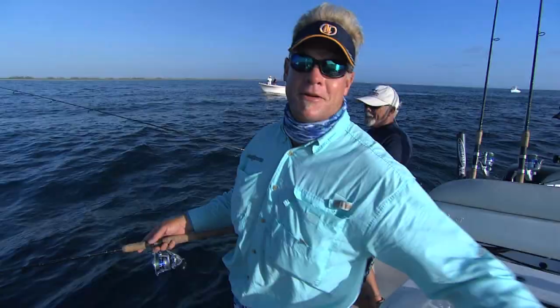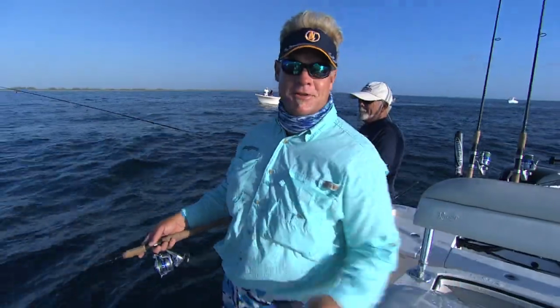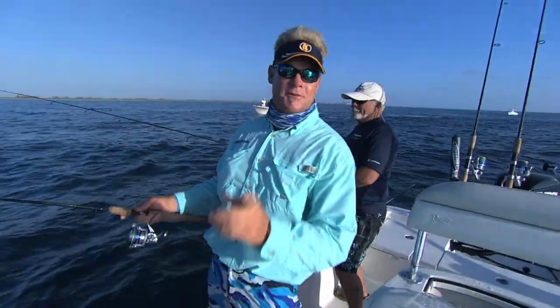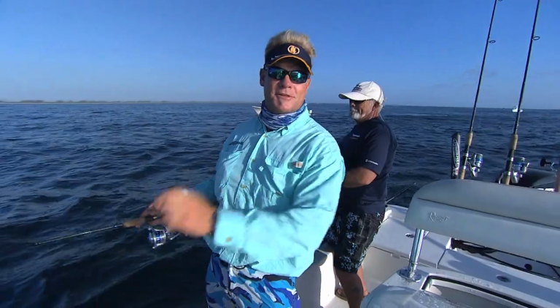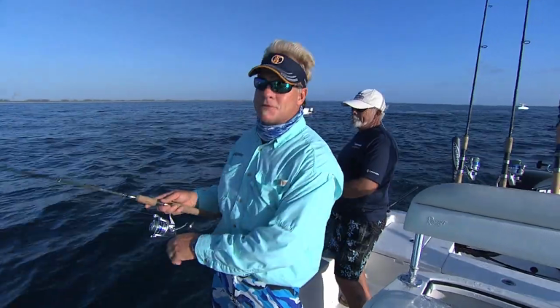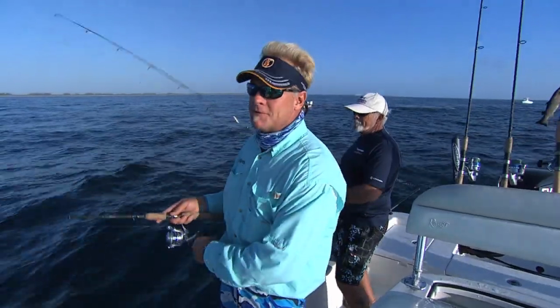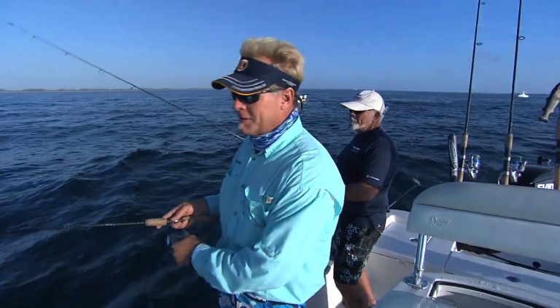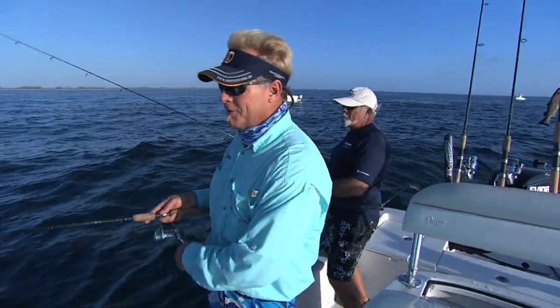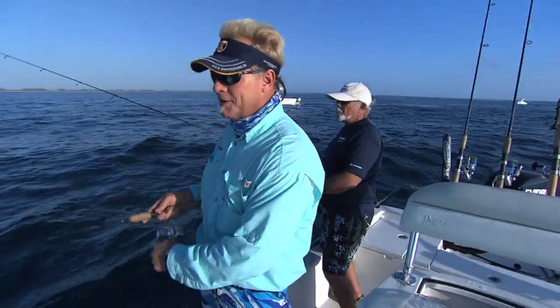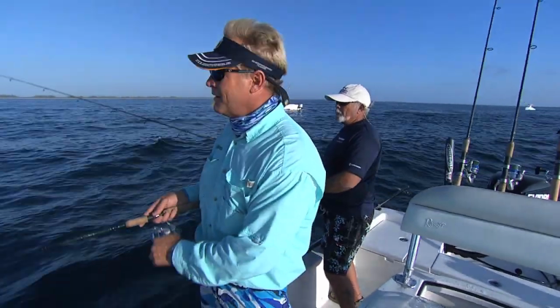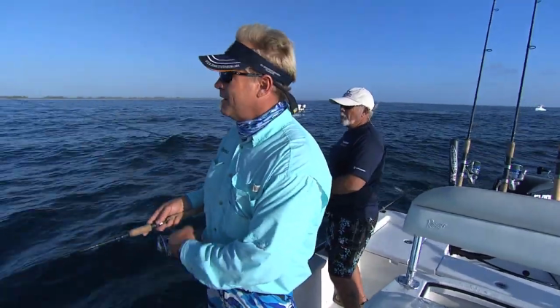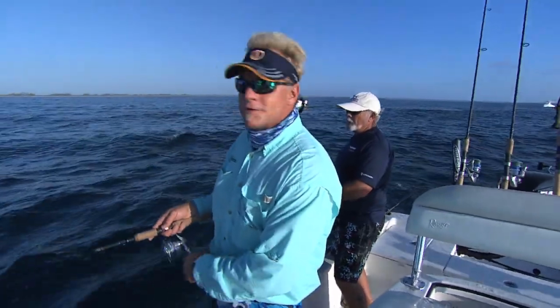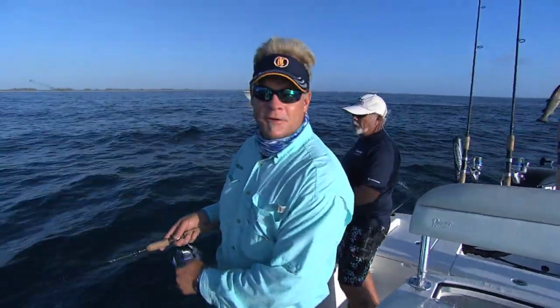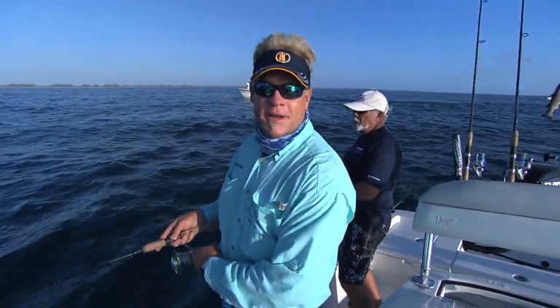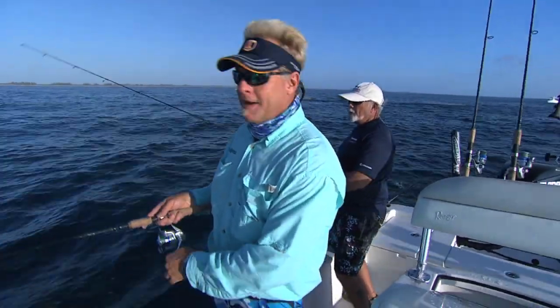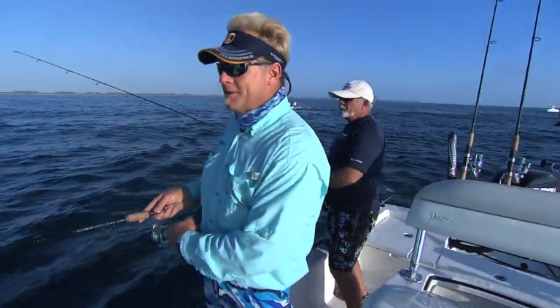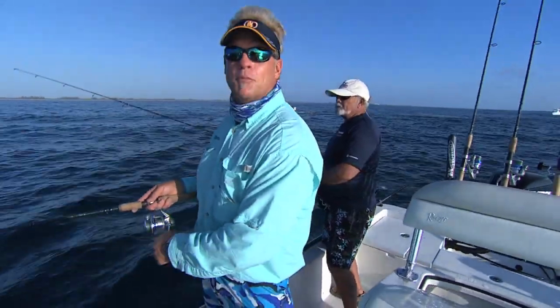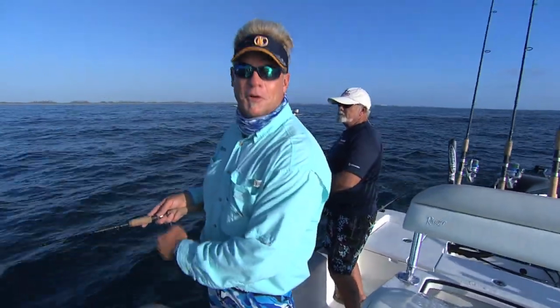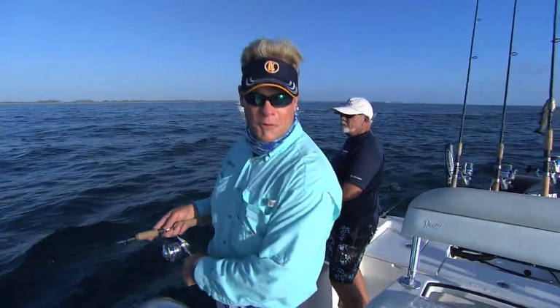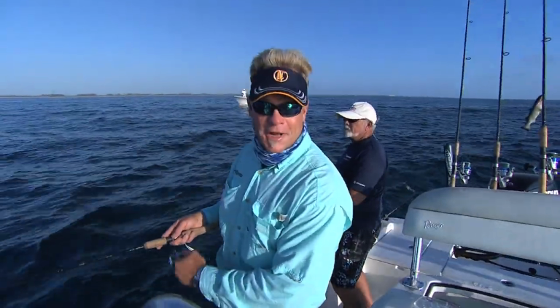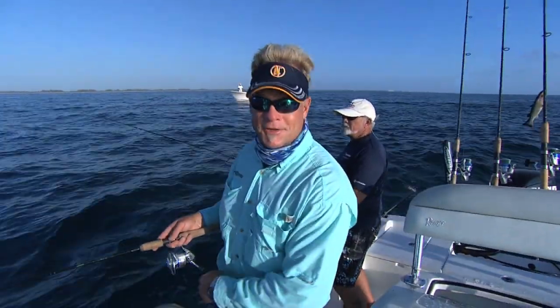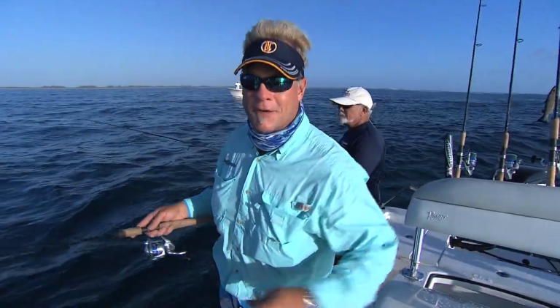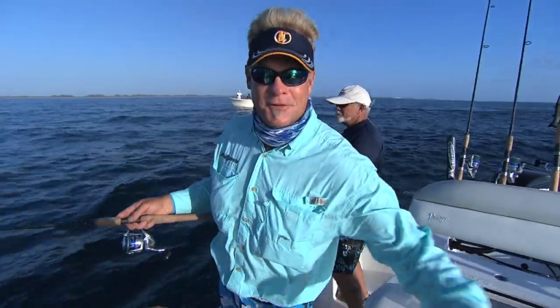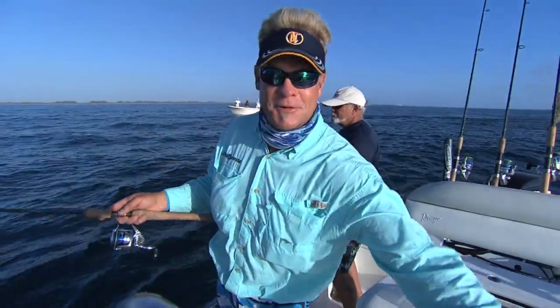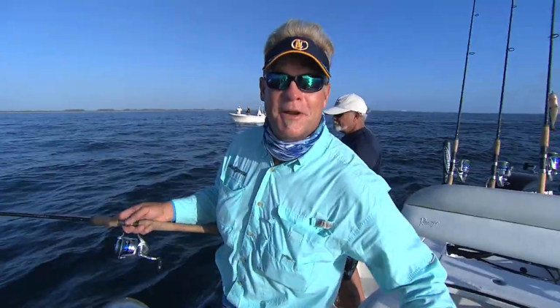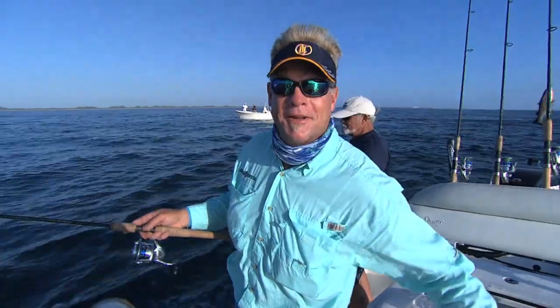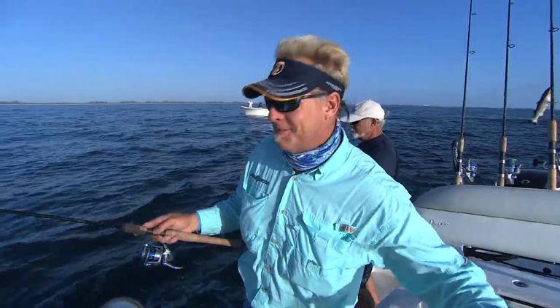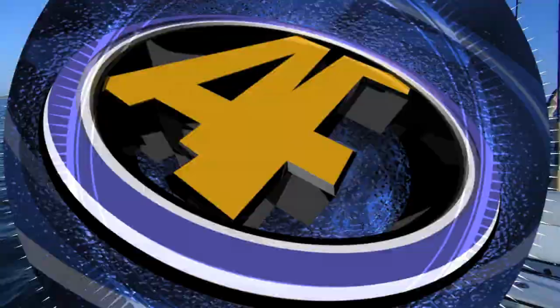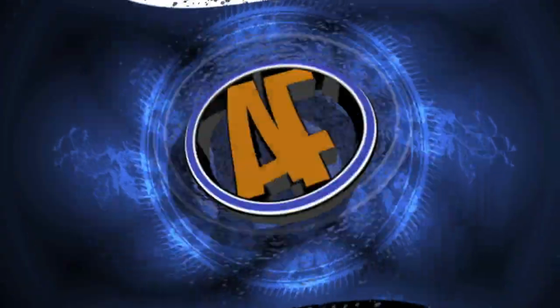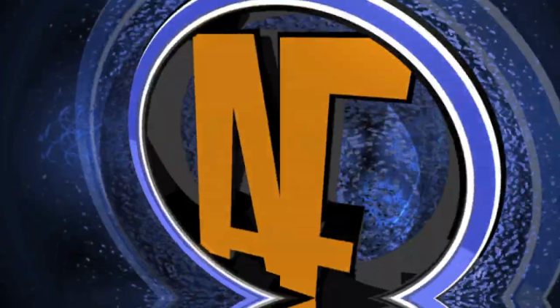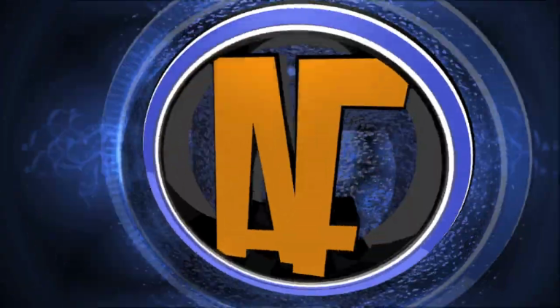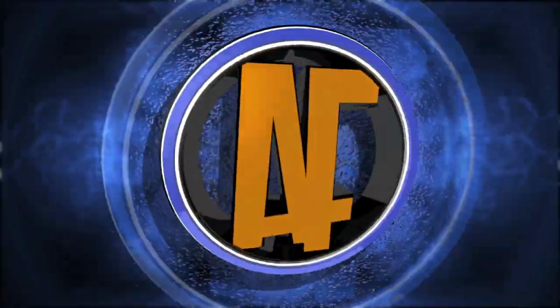Y'all stay tuned to this episode of Addicted Fishing. It's going to be a smorgasbord catch today. We're going to see what we can do. Let's go!